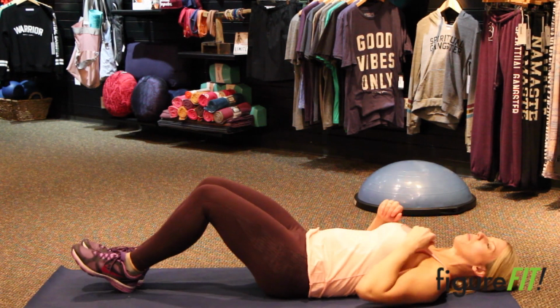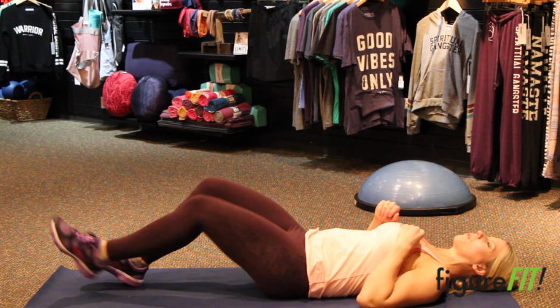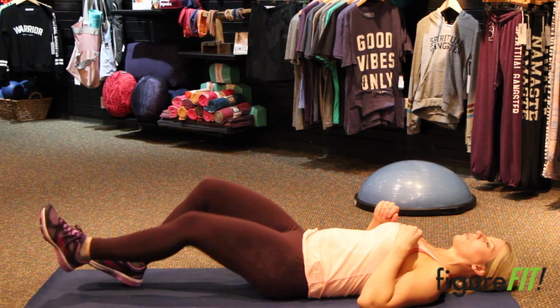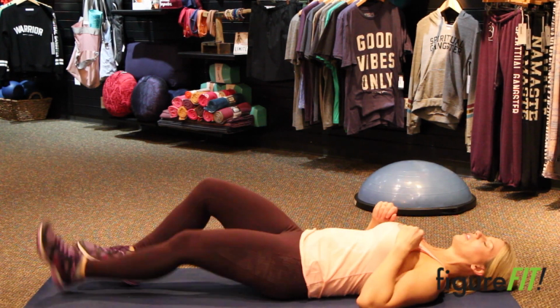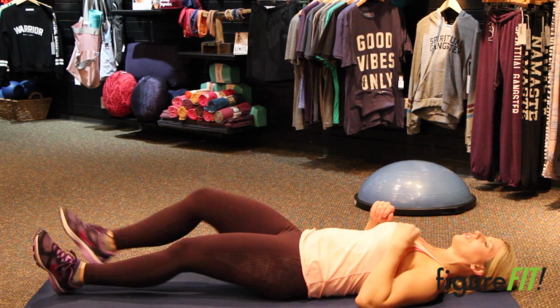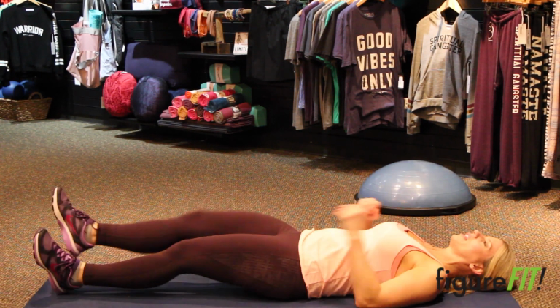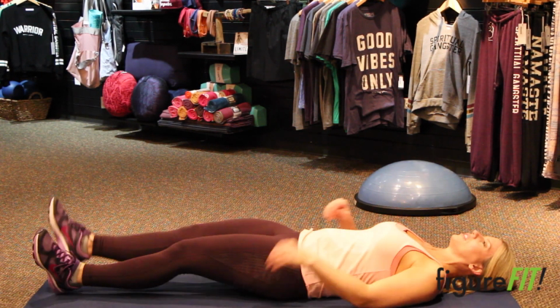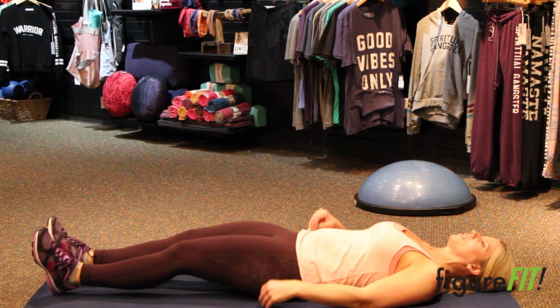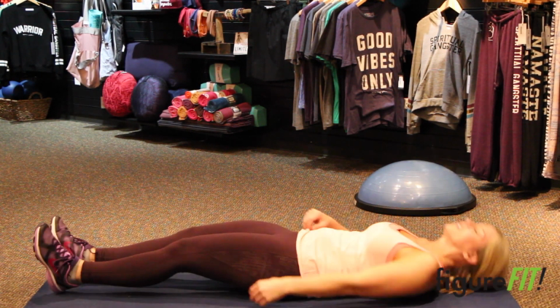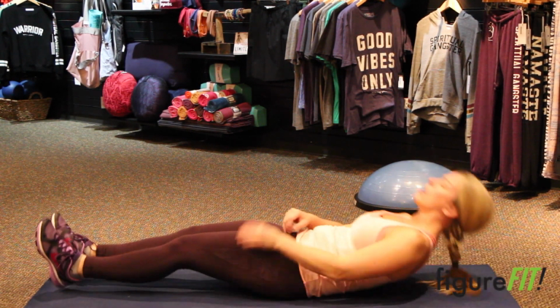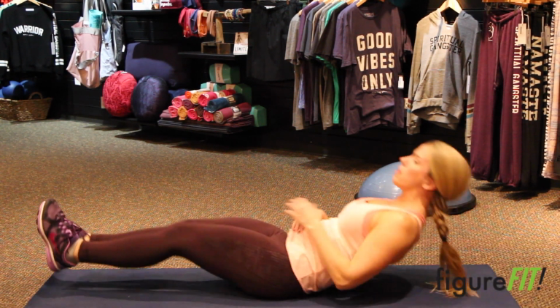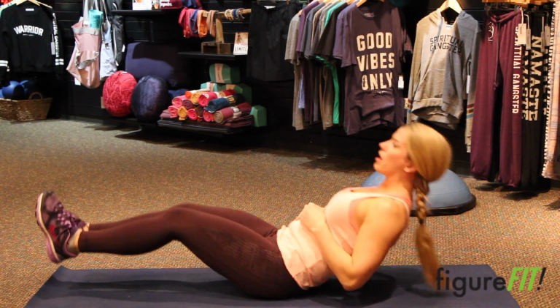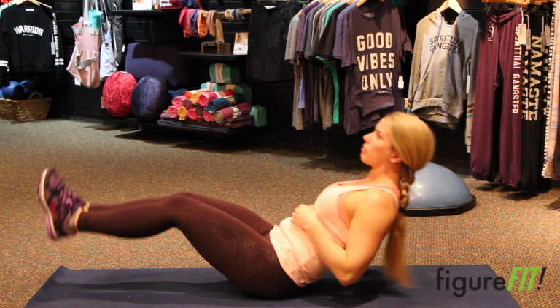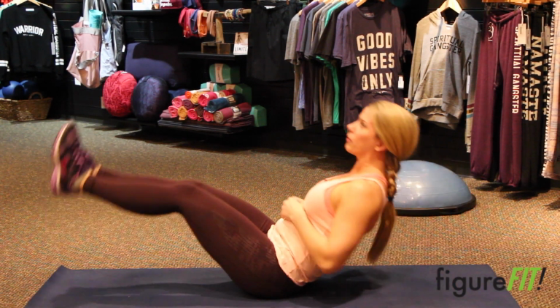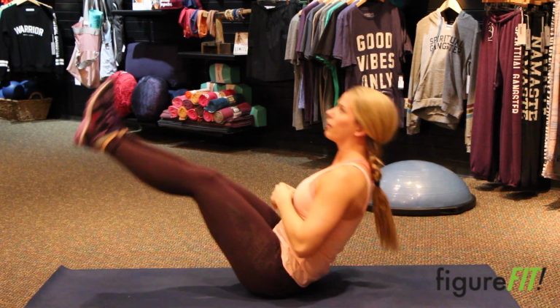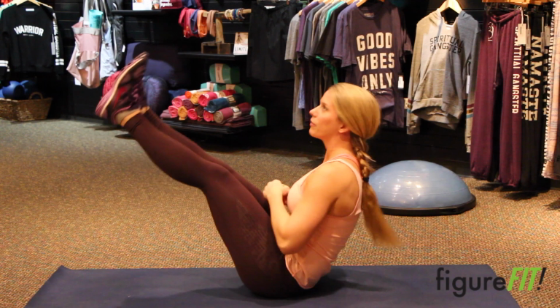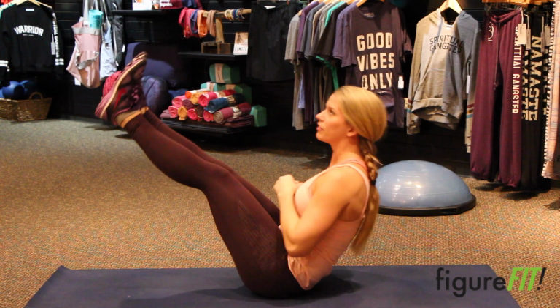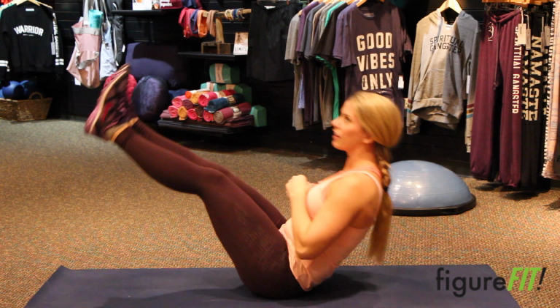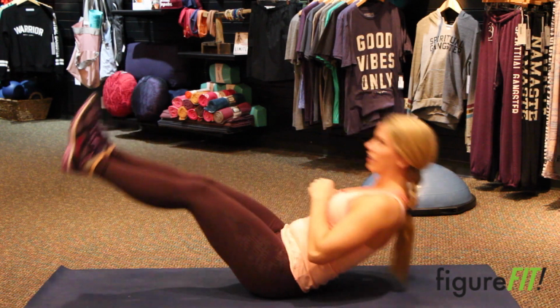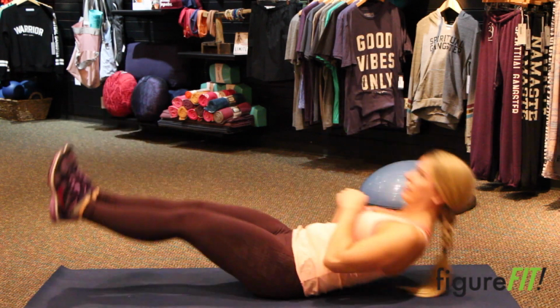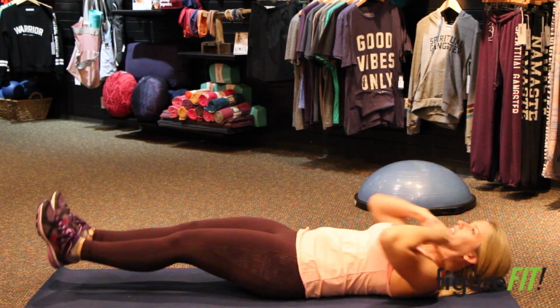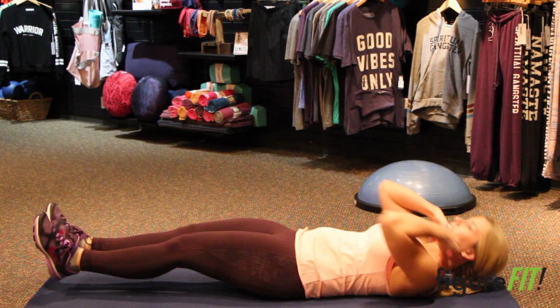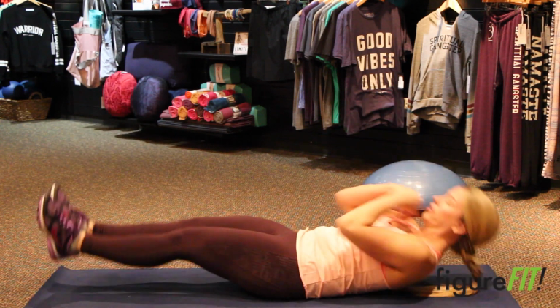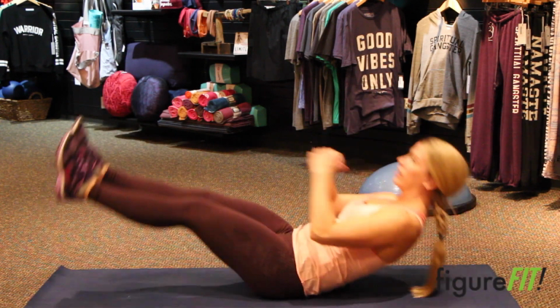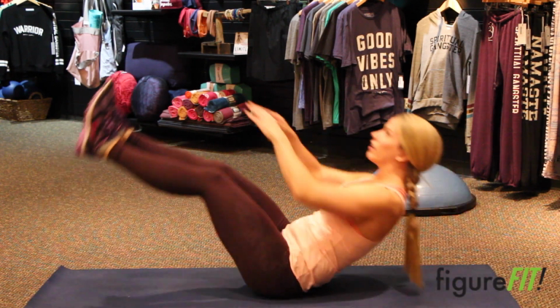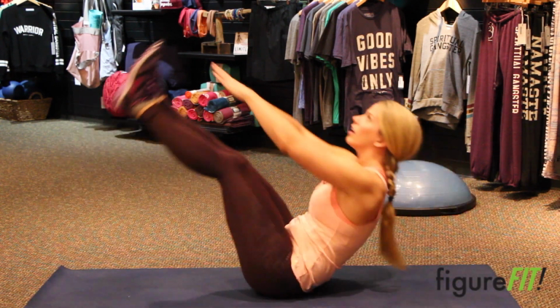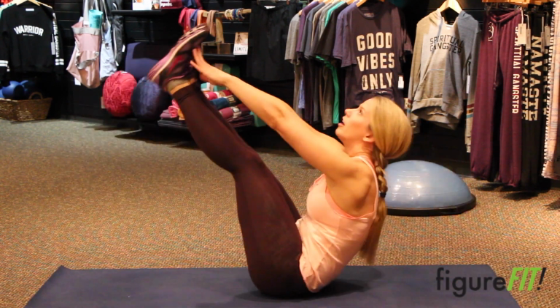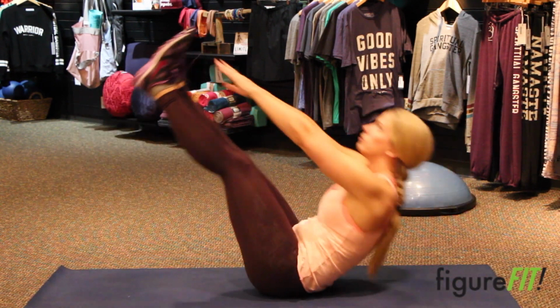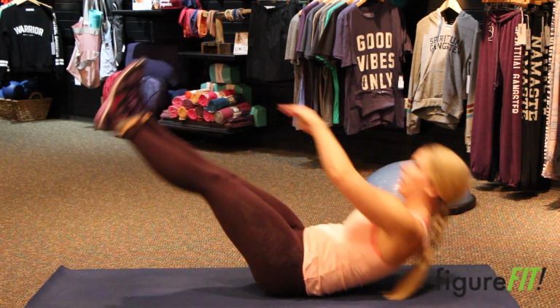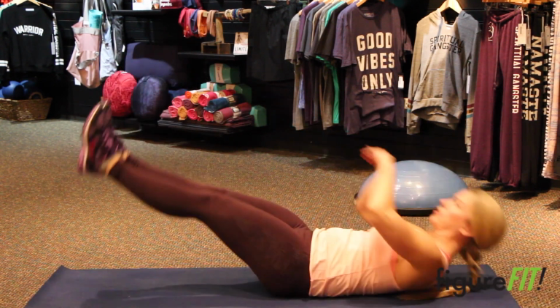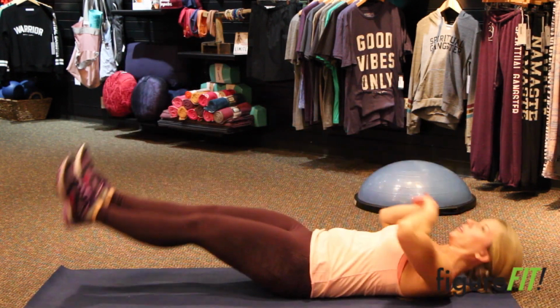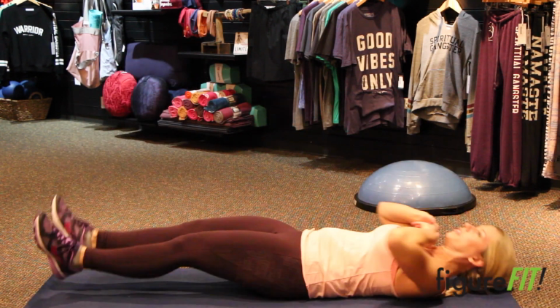But what we're going to try to do is come up — straight legs — down, up, tap the toes.